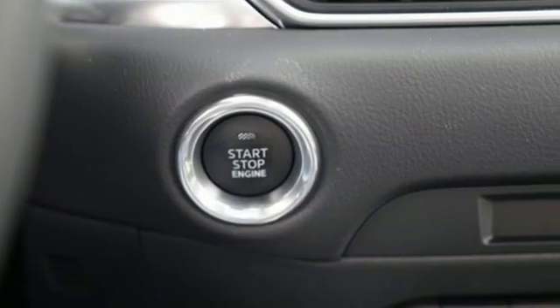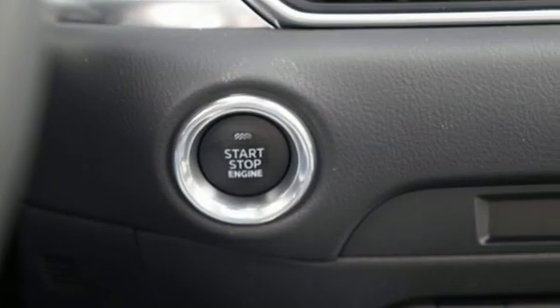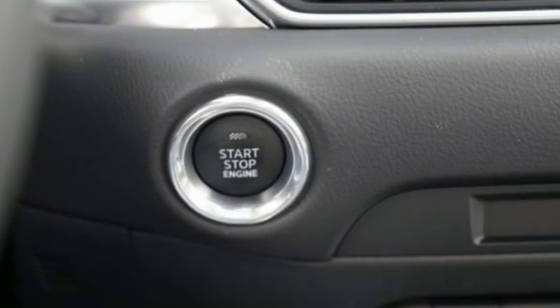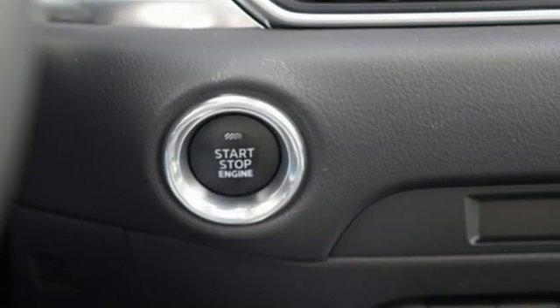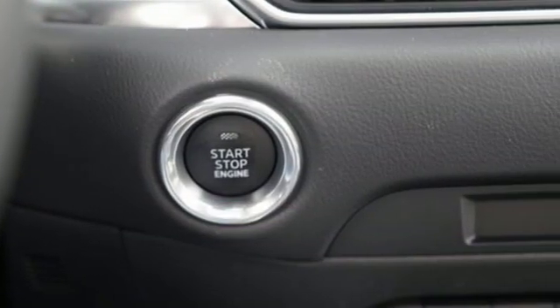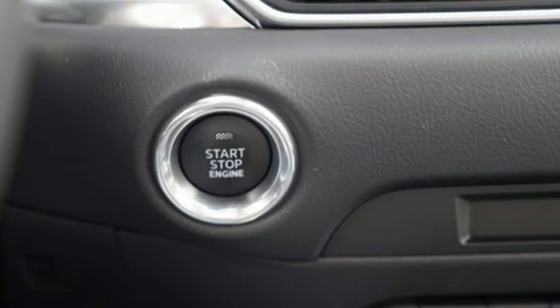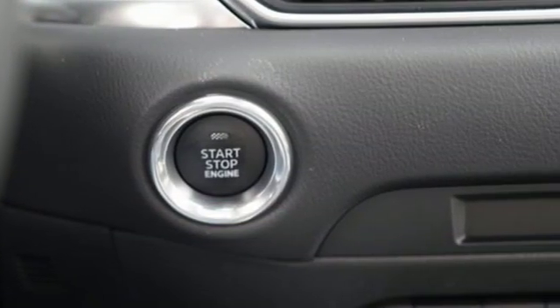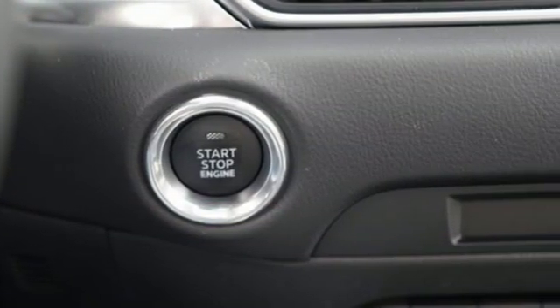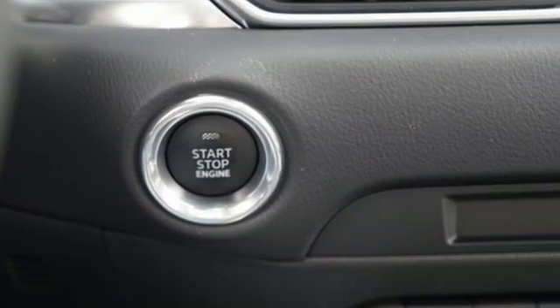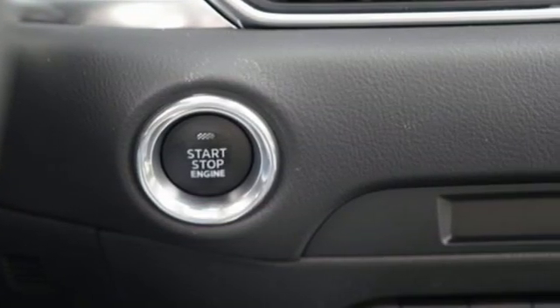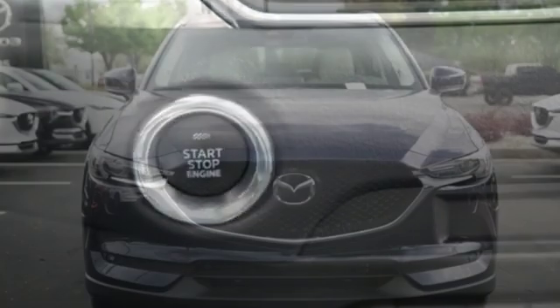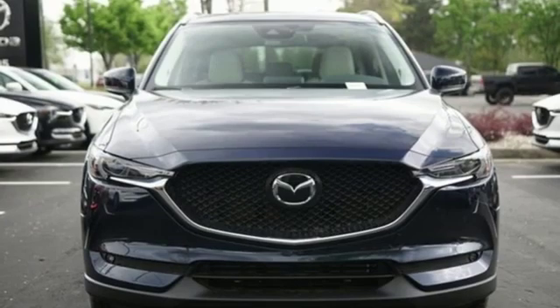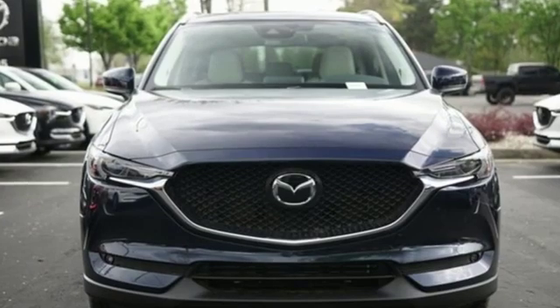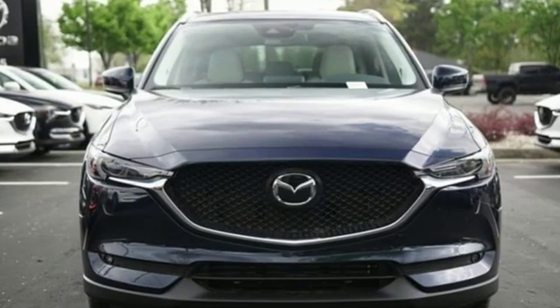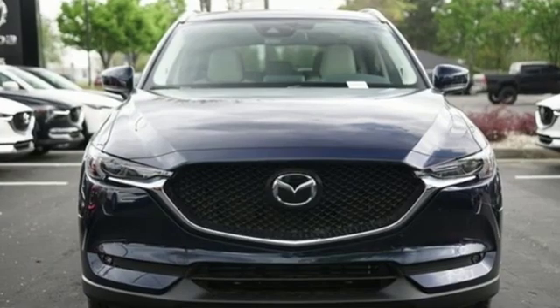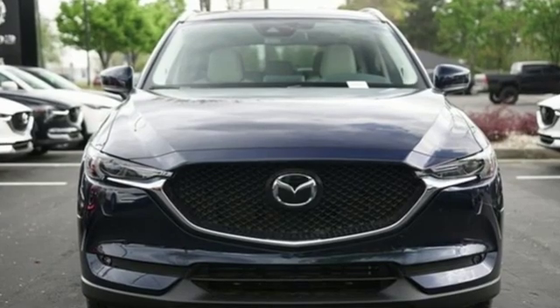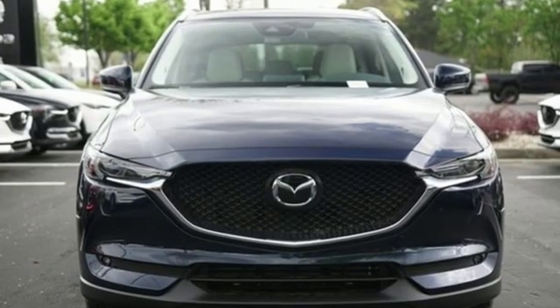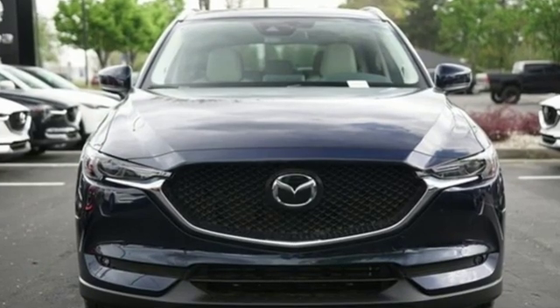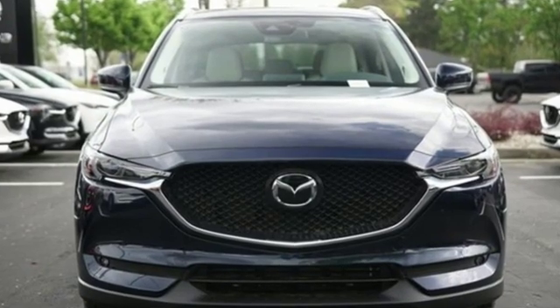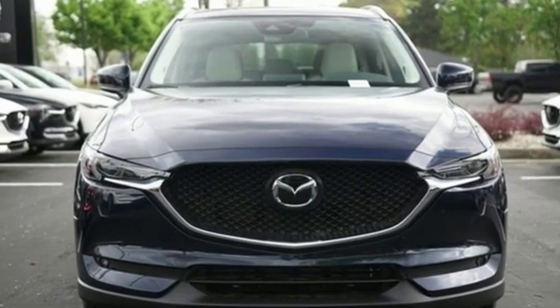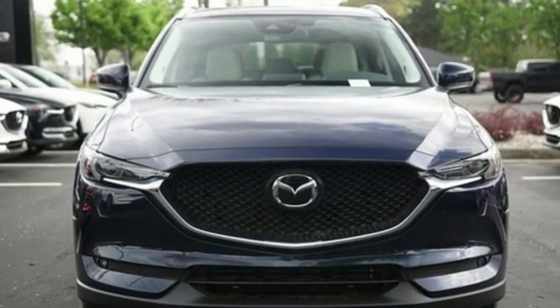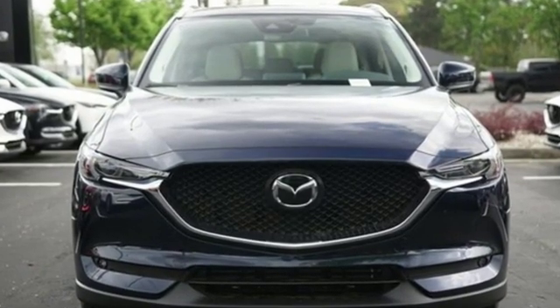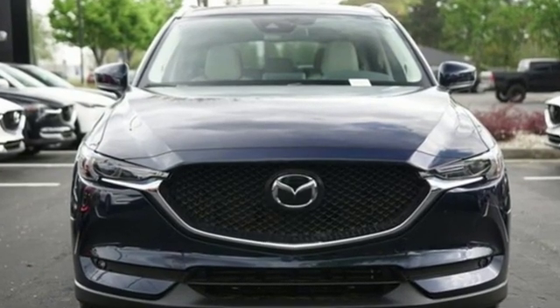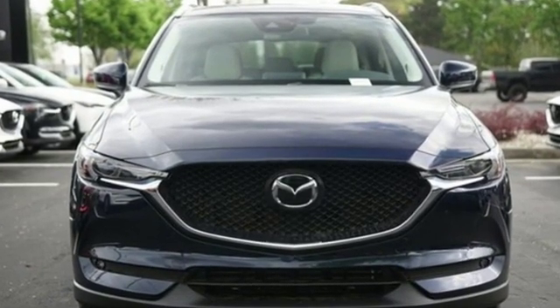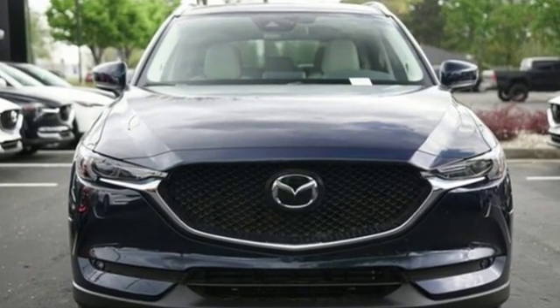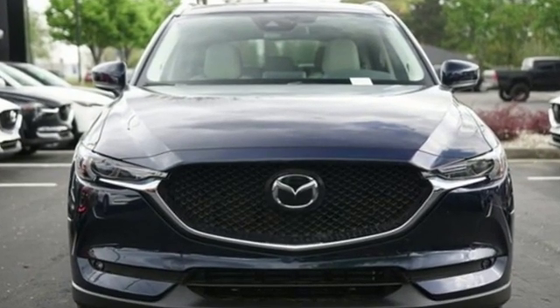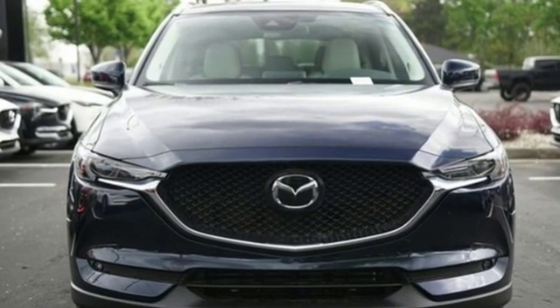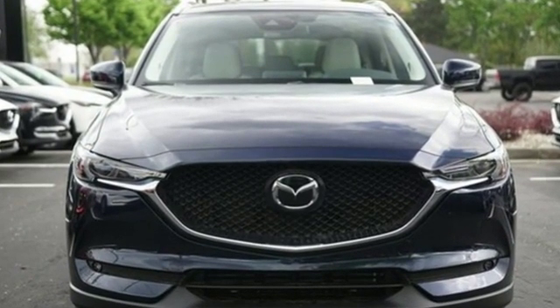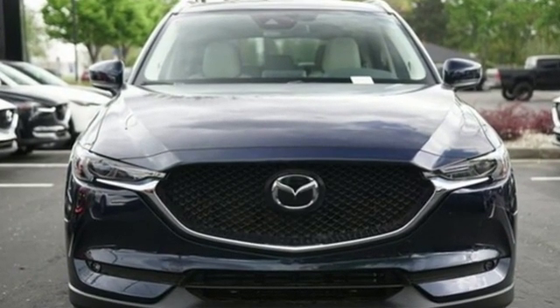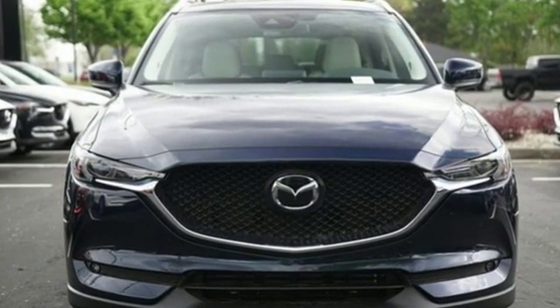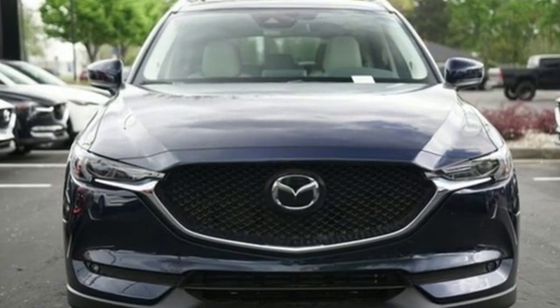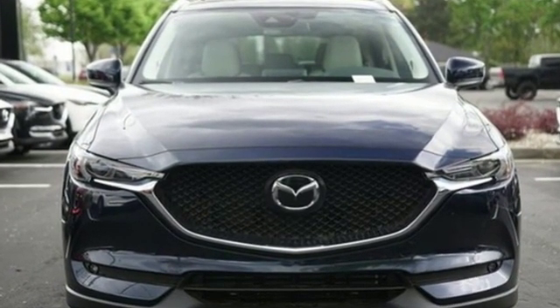With Mazda, driving is what matters most. See what it can do for you when you take it for a test drive.